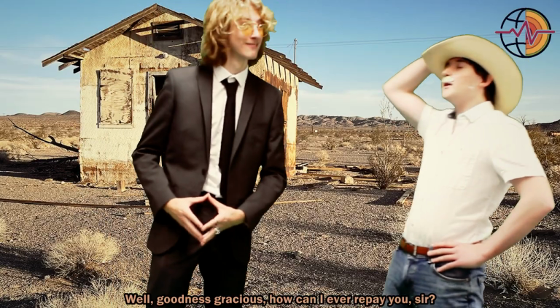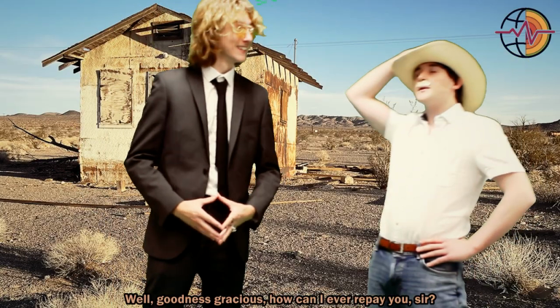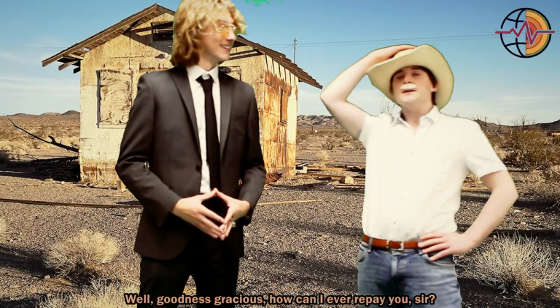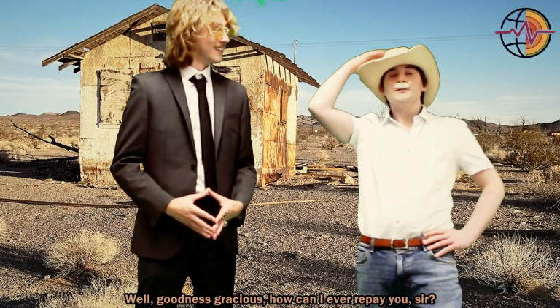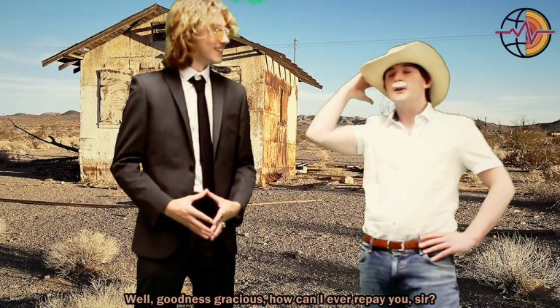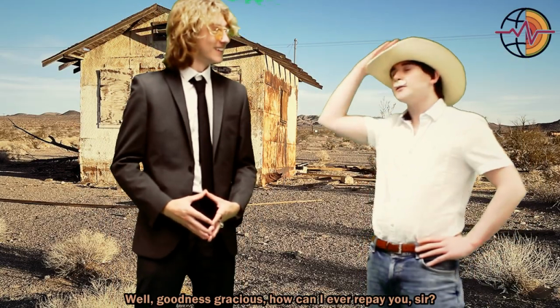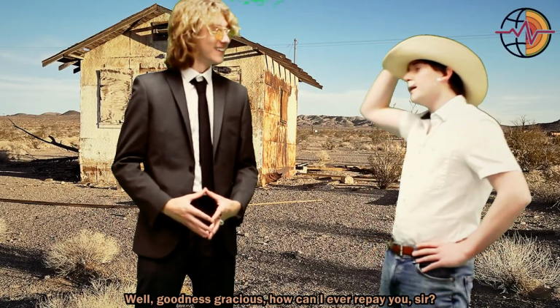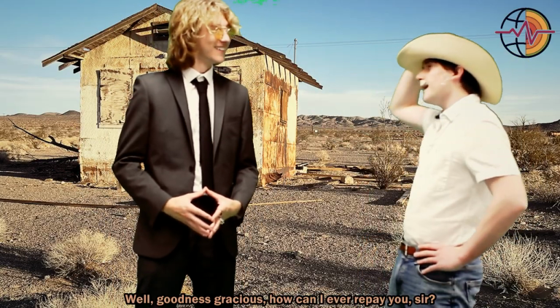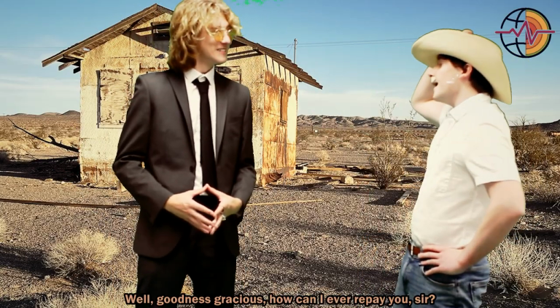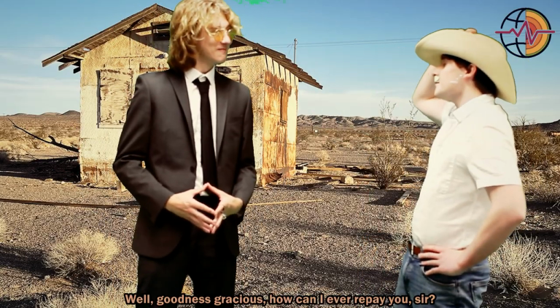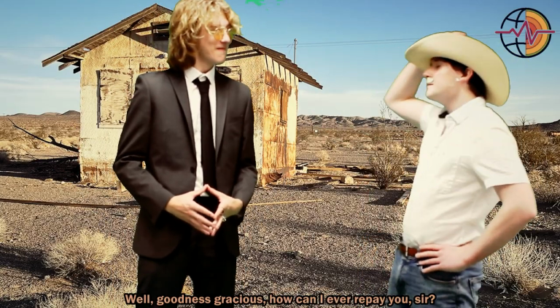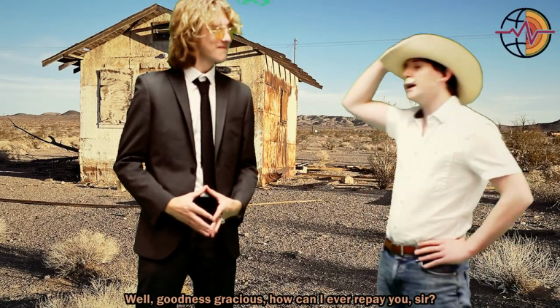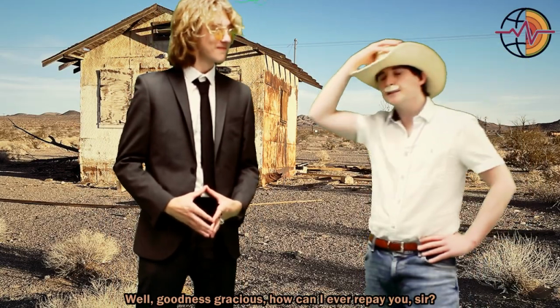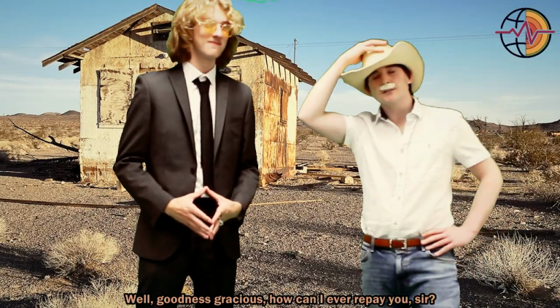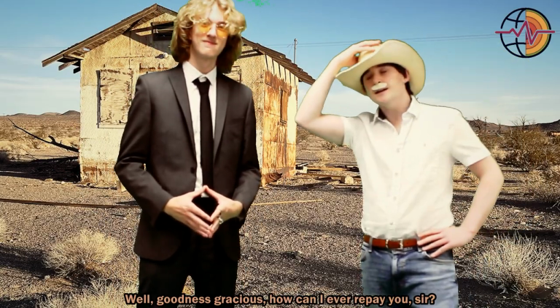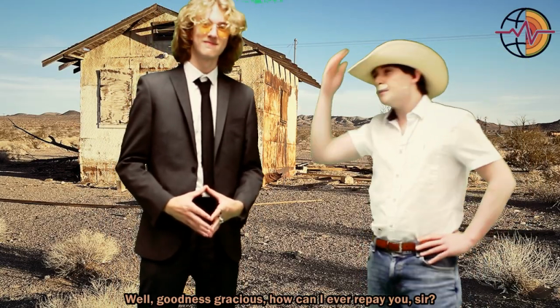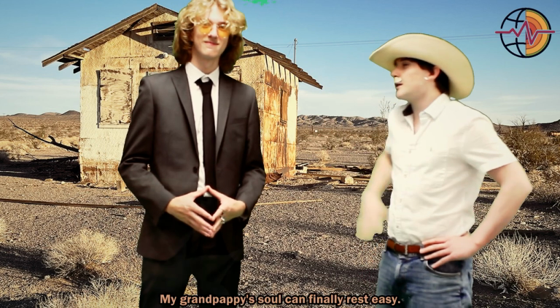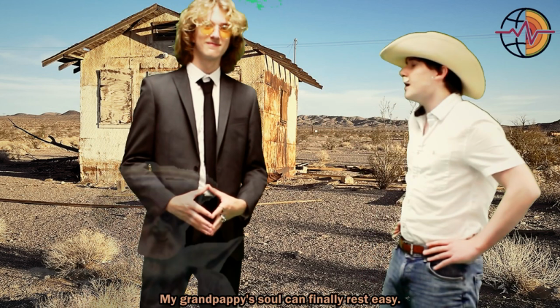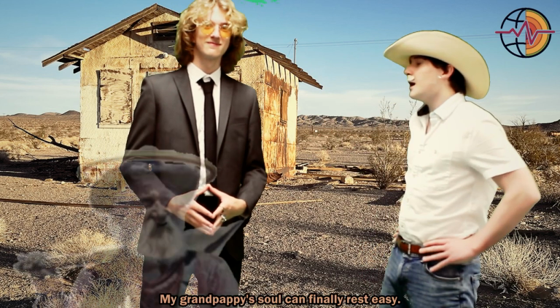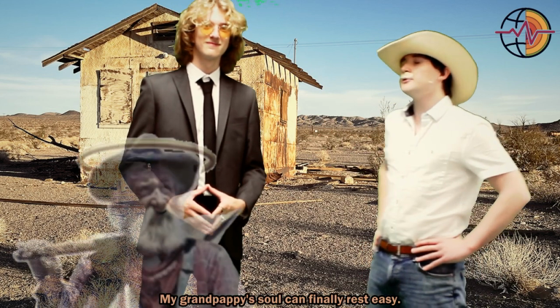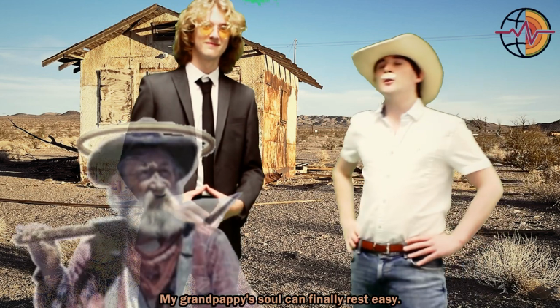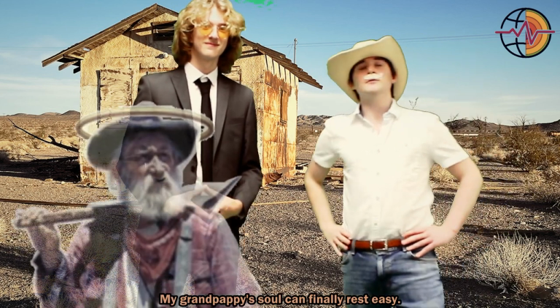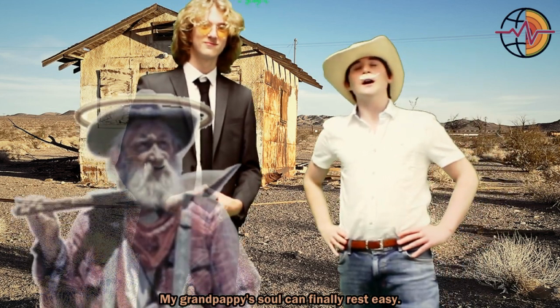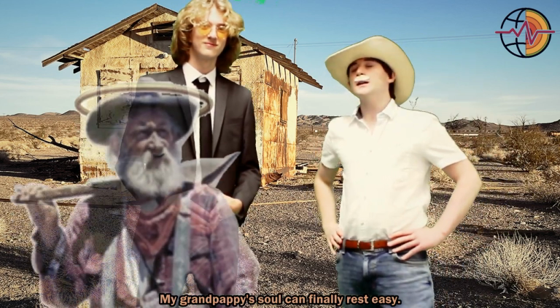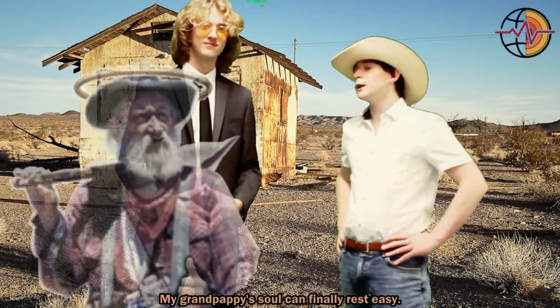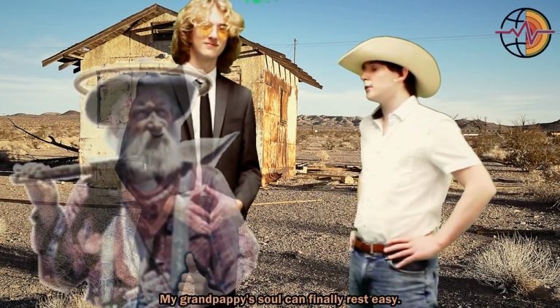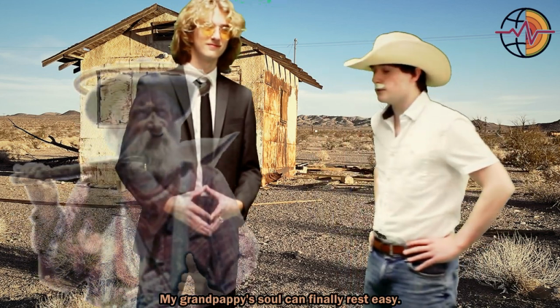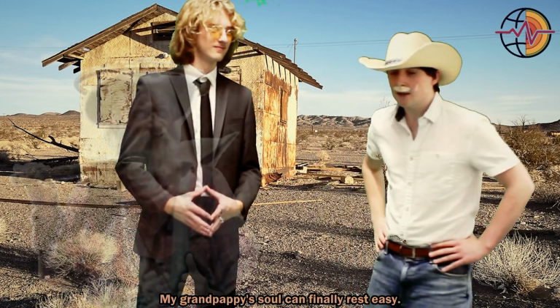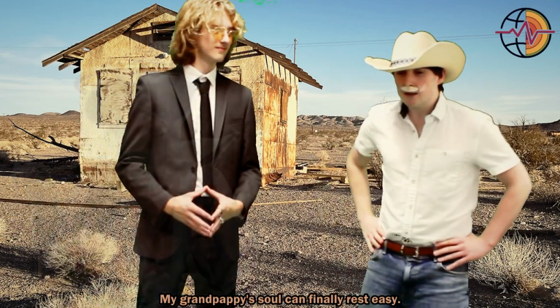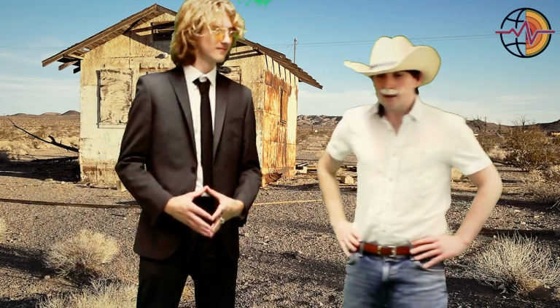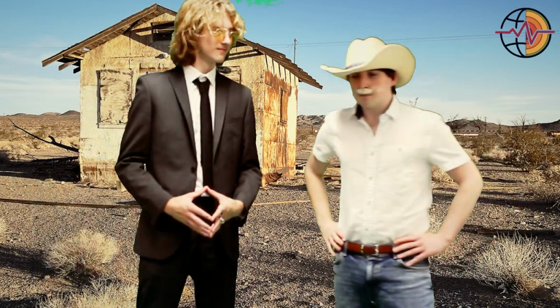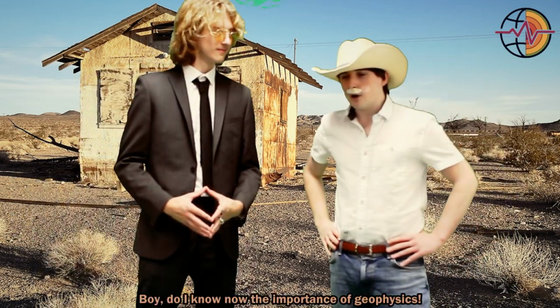Well, goodness gracious, how can I ever repay you, sir? My grandpap's soul can finally rest easy. Boy, do I know now the importance of geophysics.